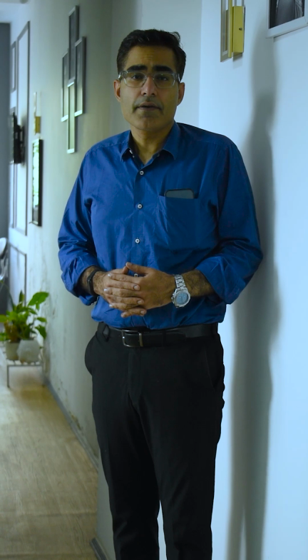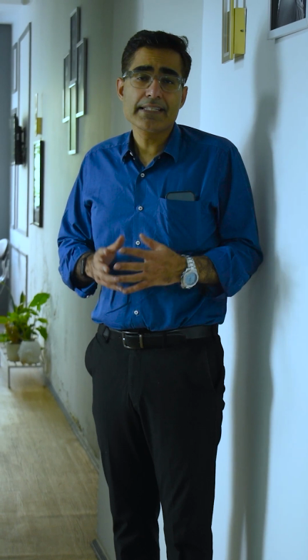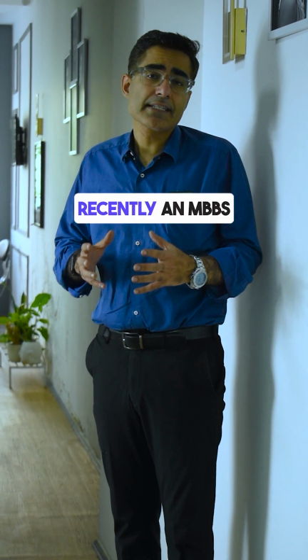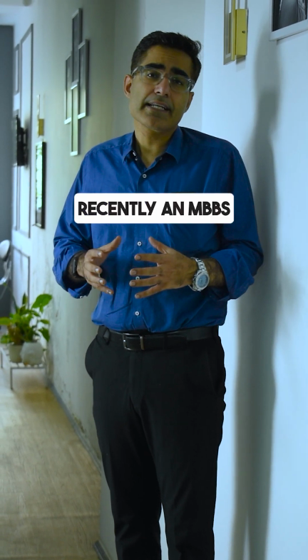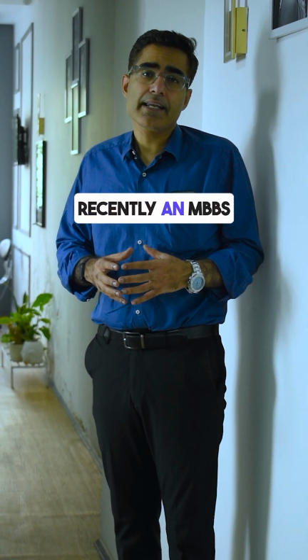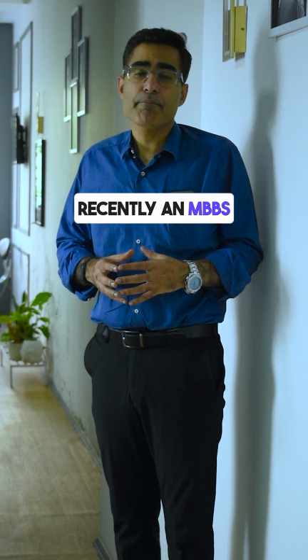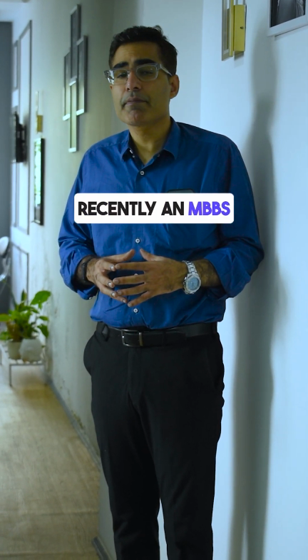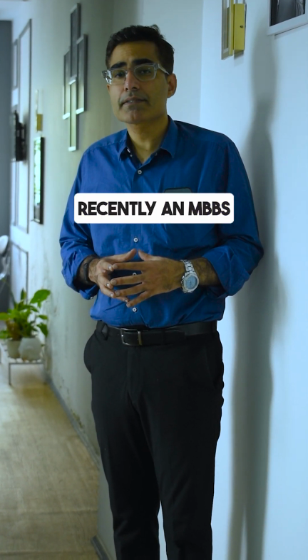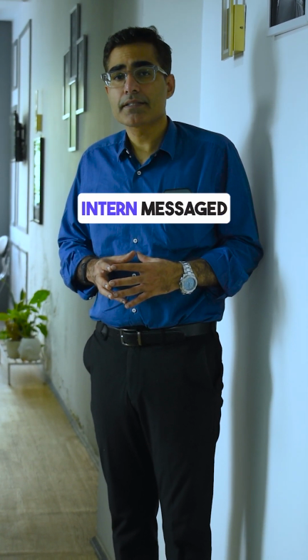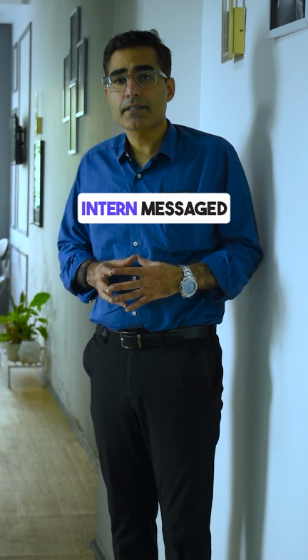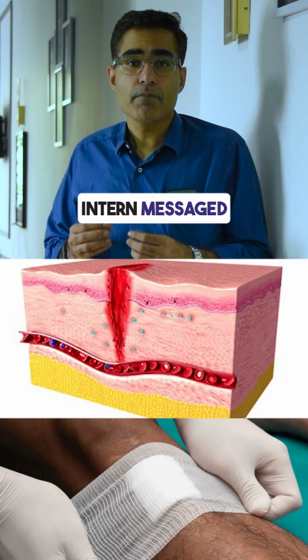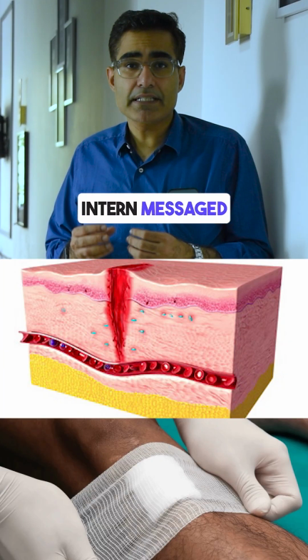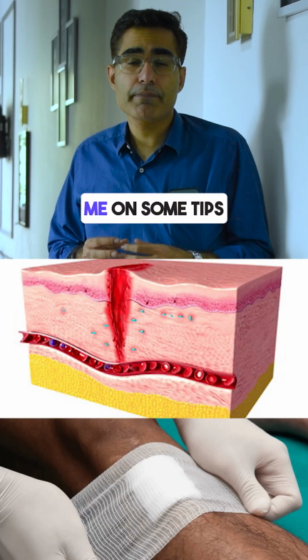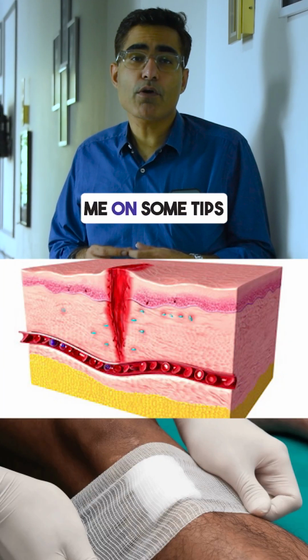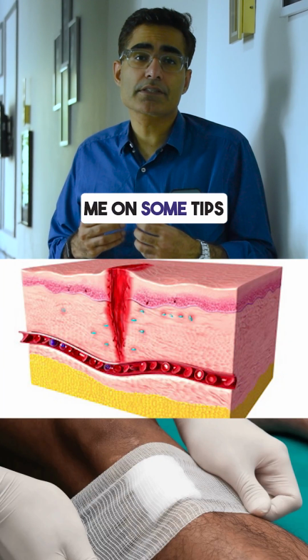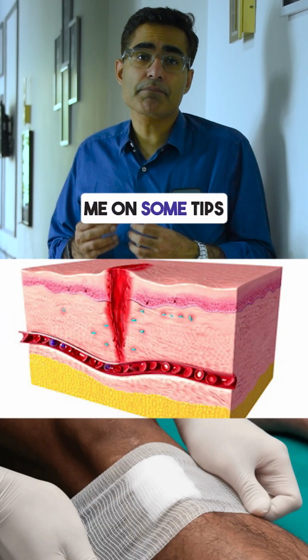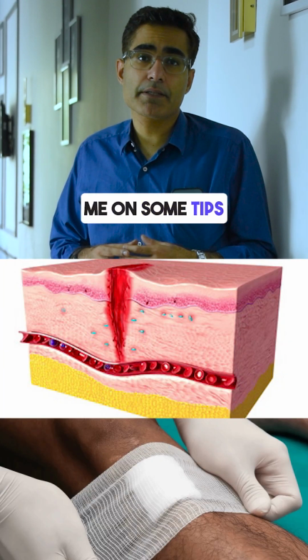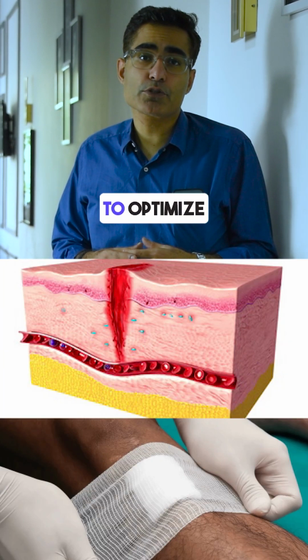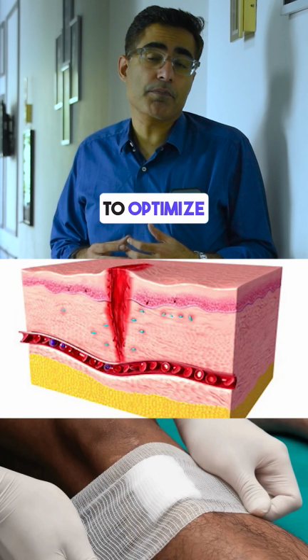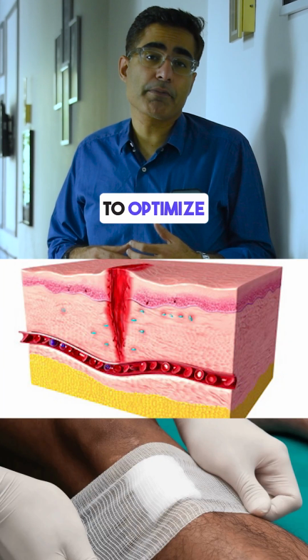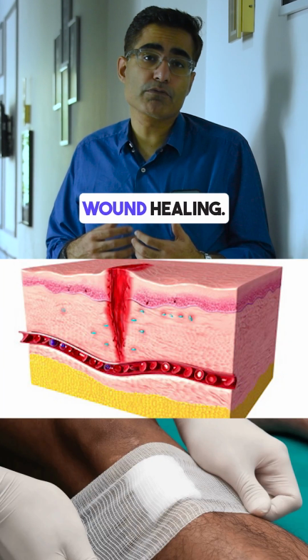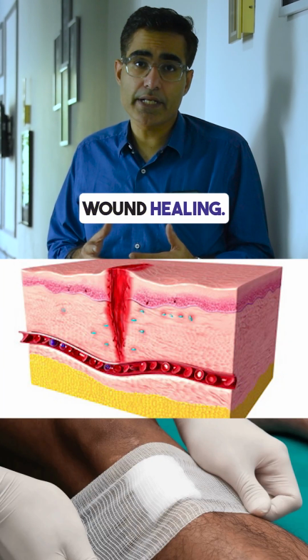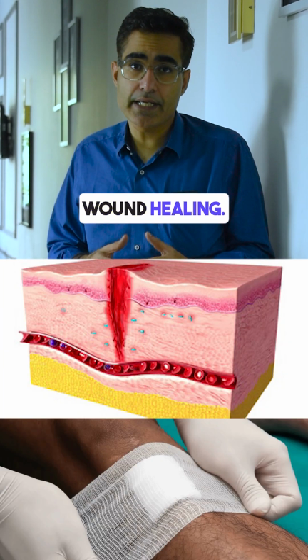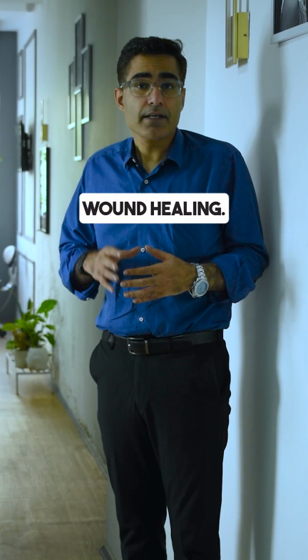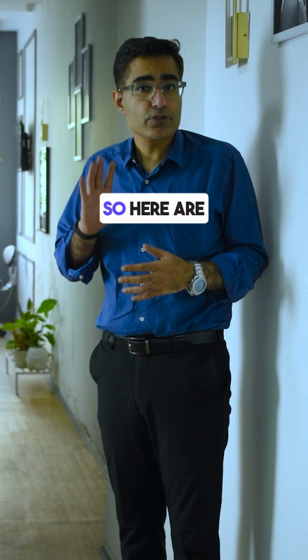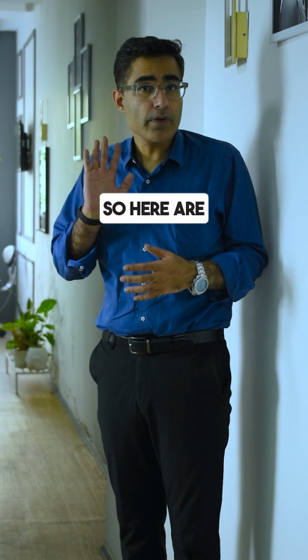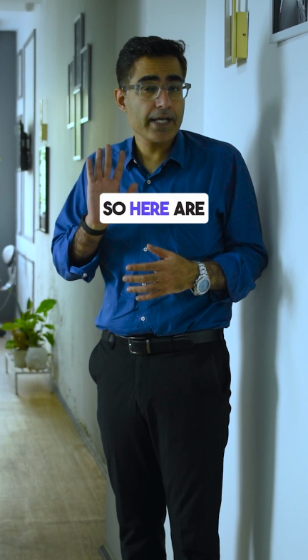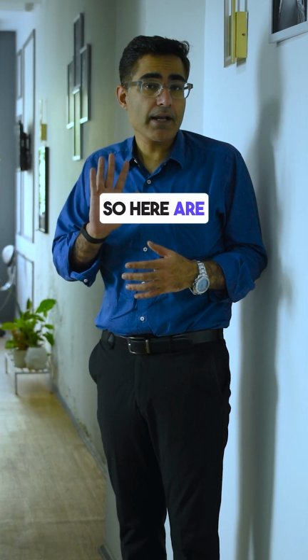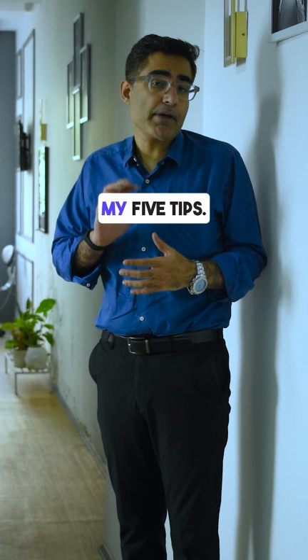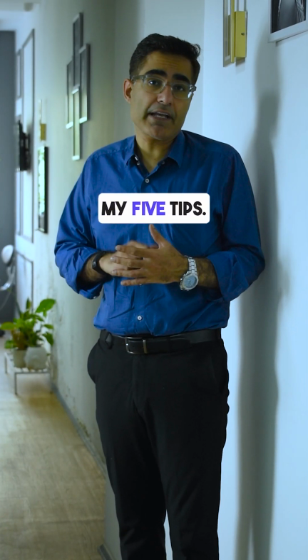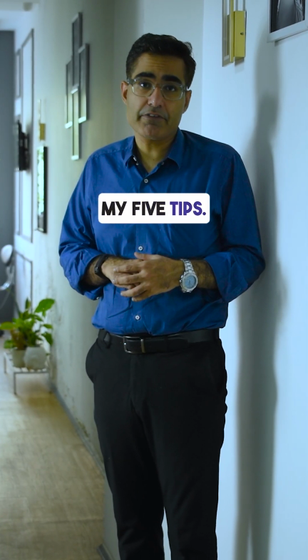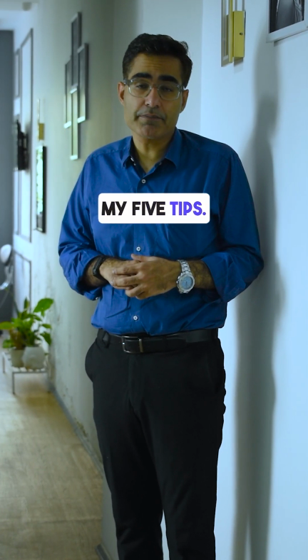Recently, an MBBS intern messaged me asking for some tips to optimize wound healing. So here are my 5 tips.